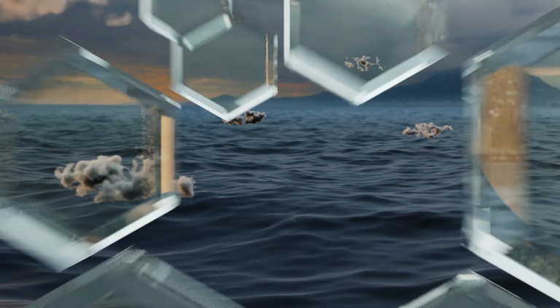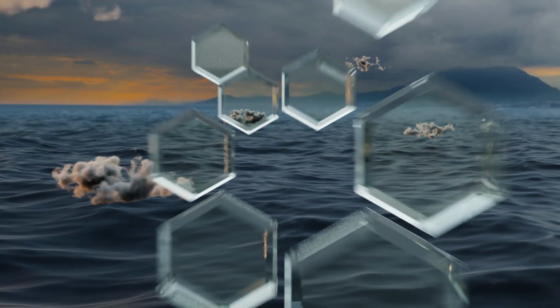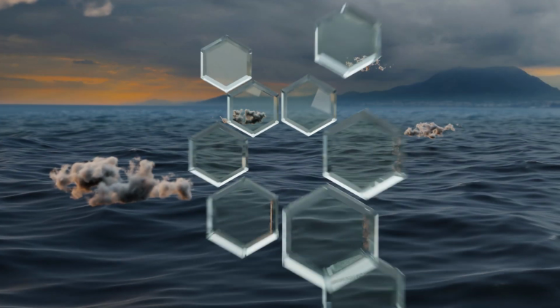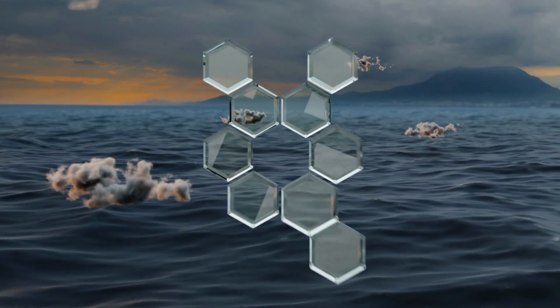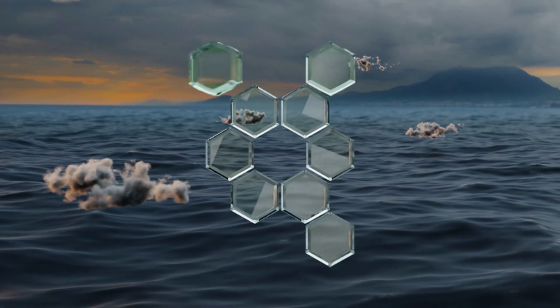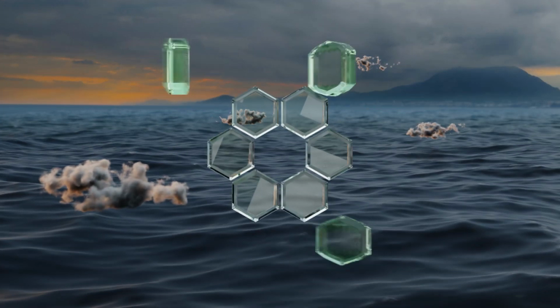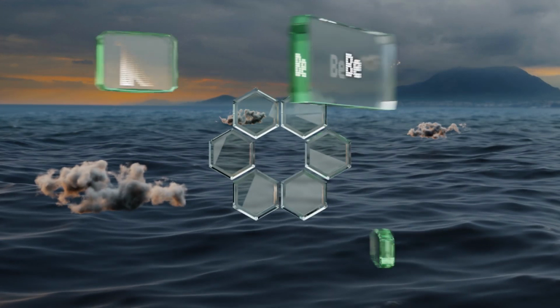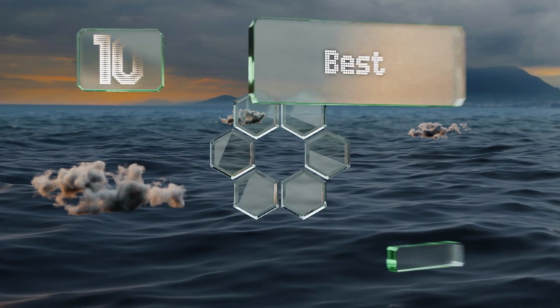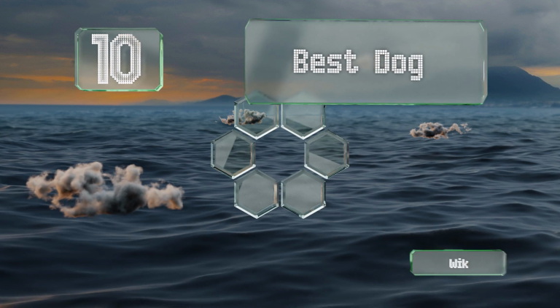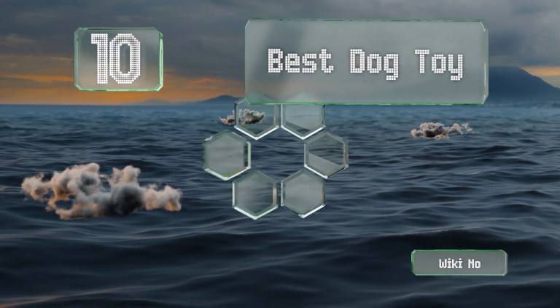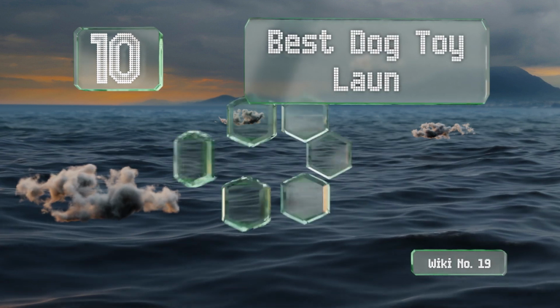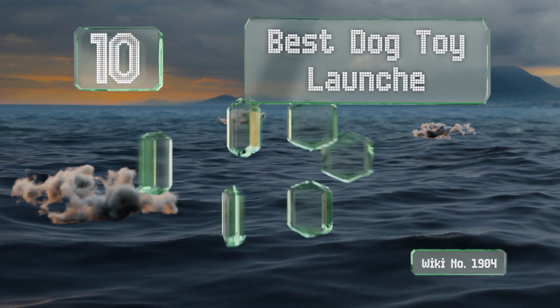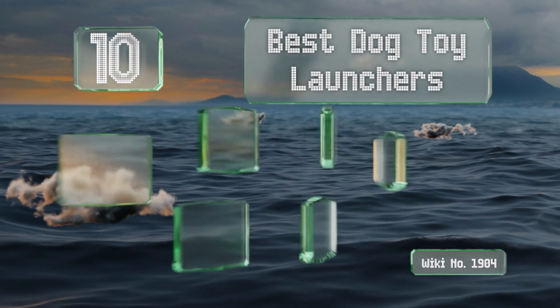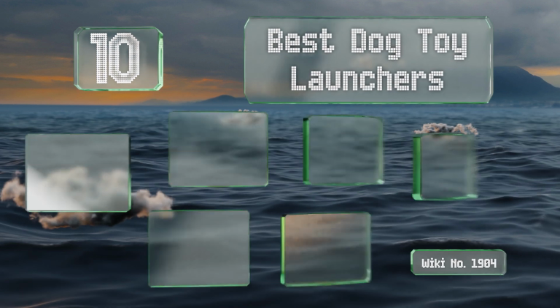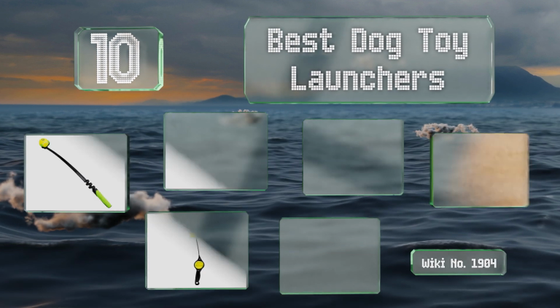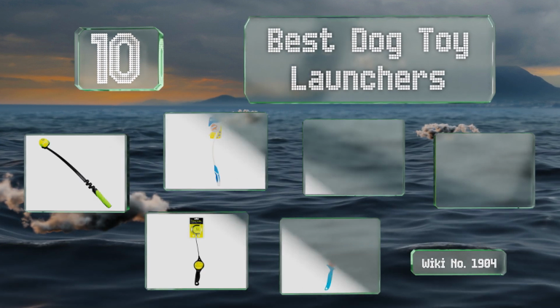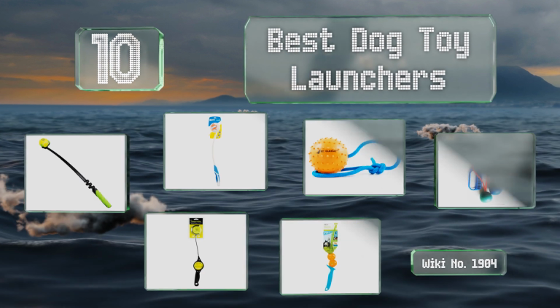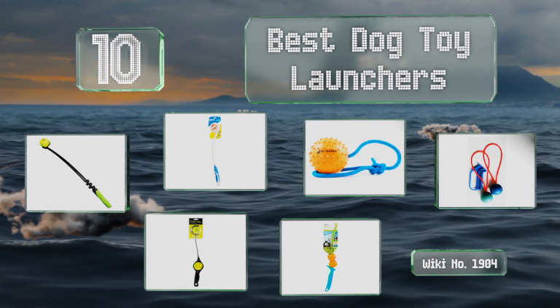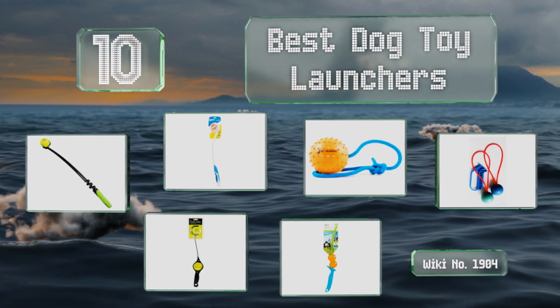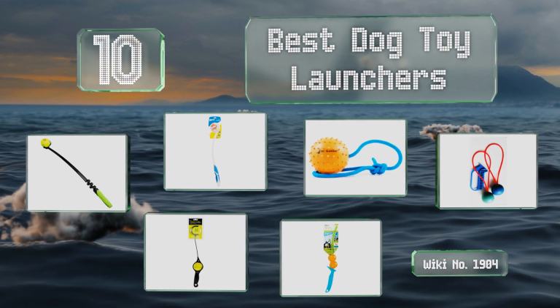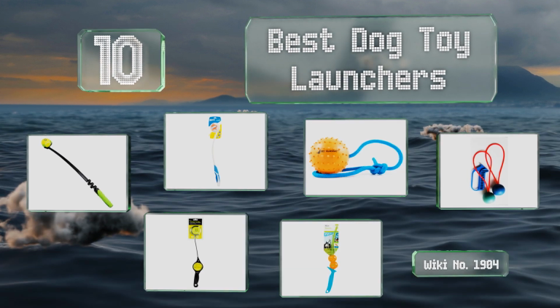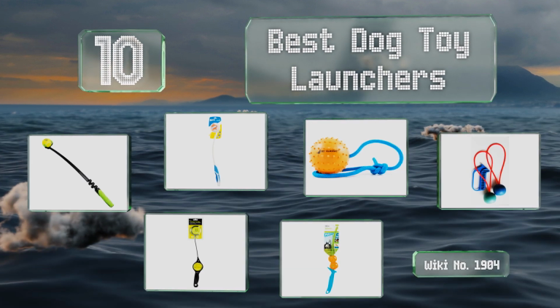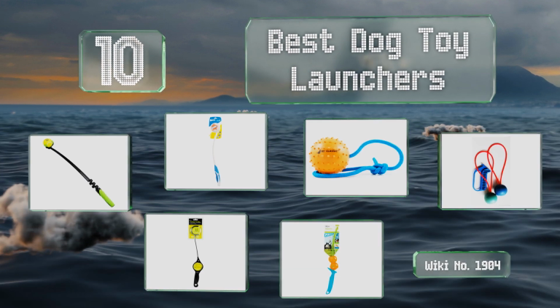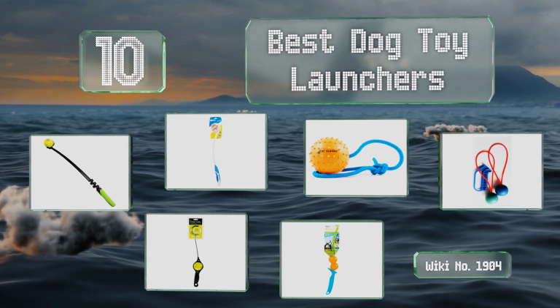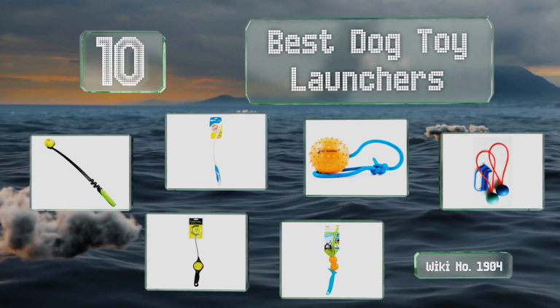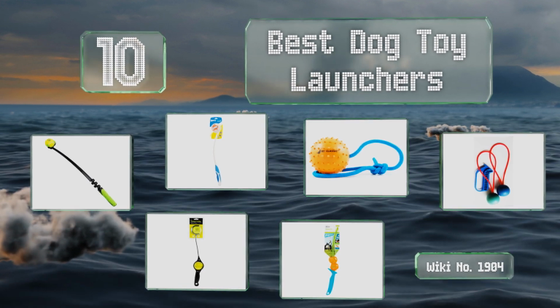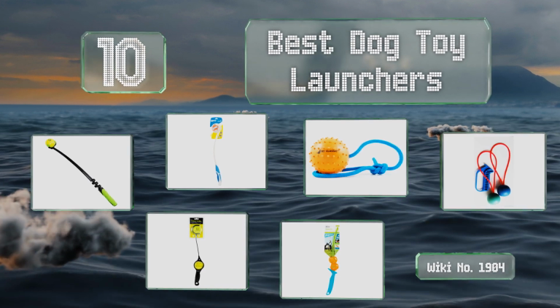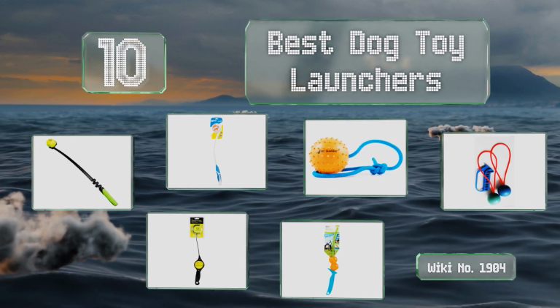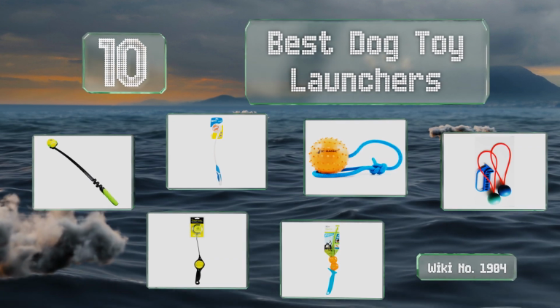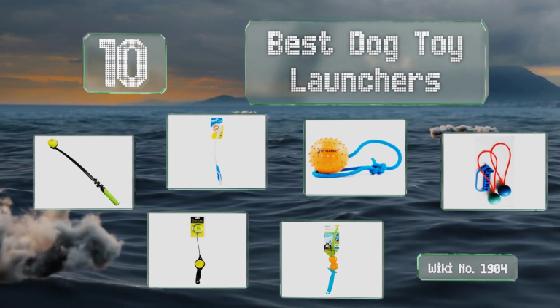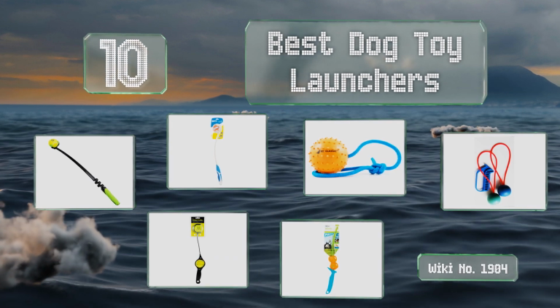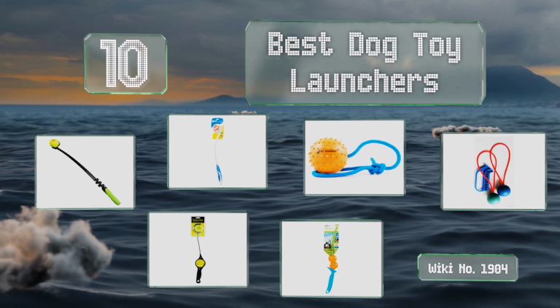EasyVid presents the 10 best dog toy launchers. Let's get started with the list.